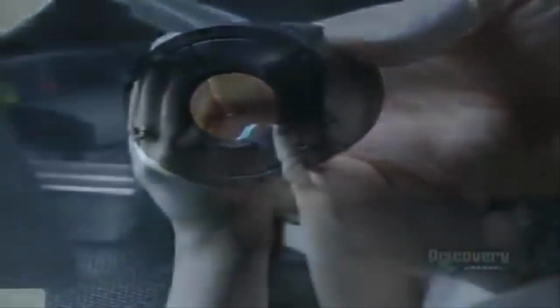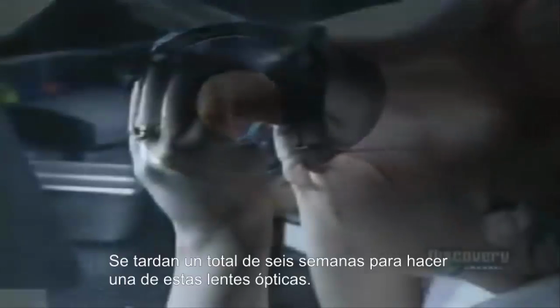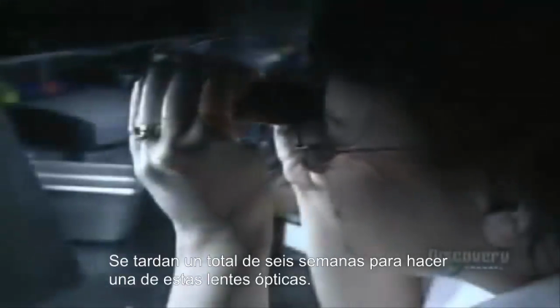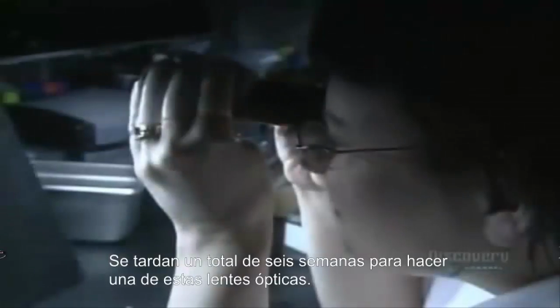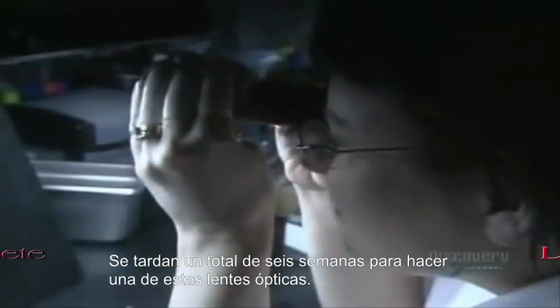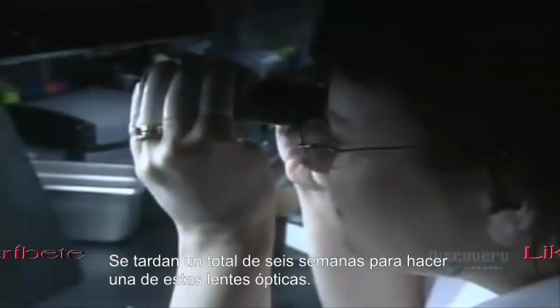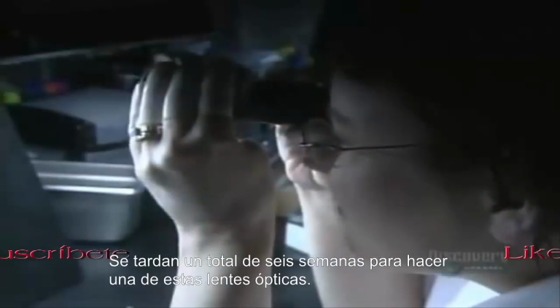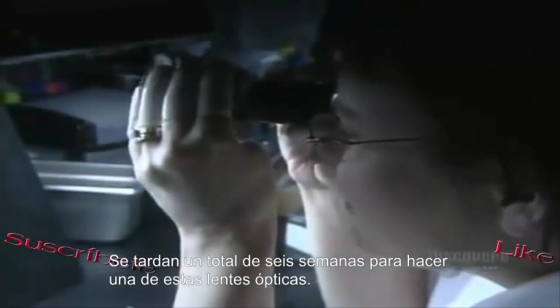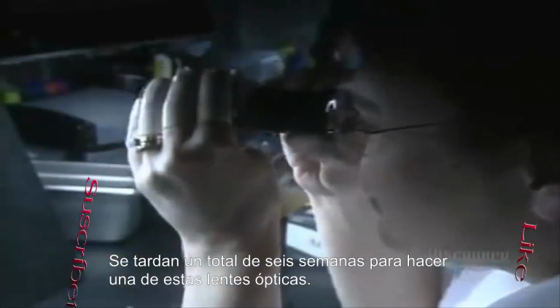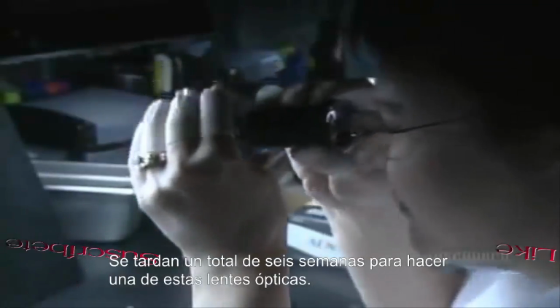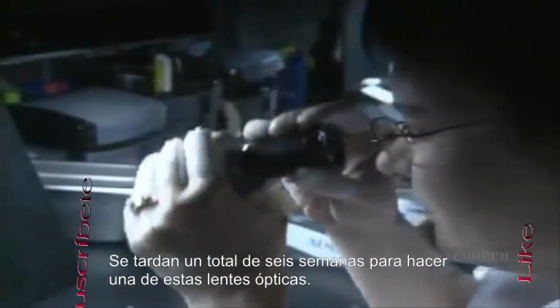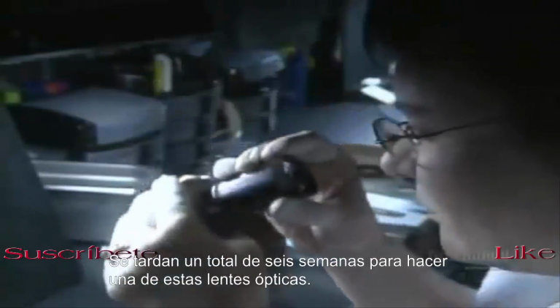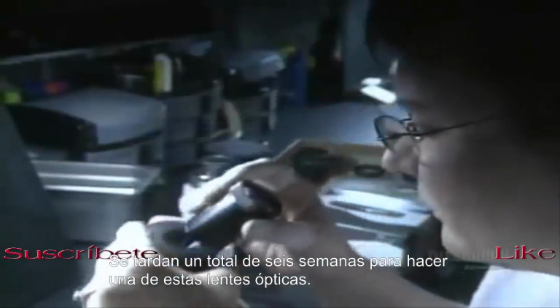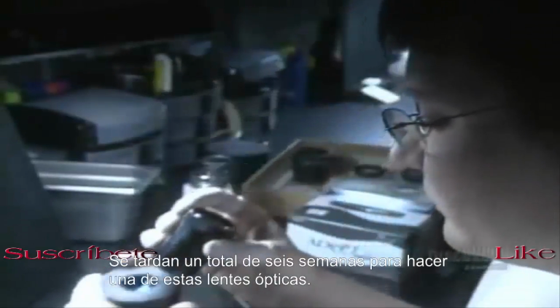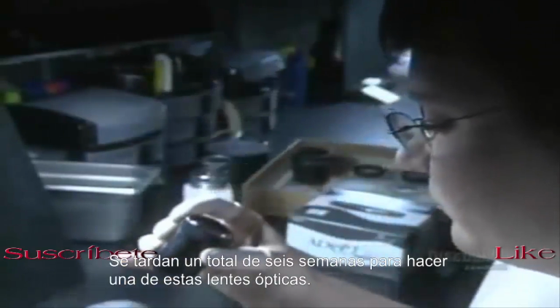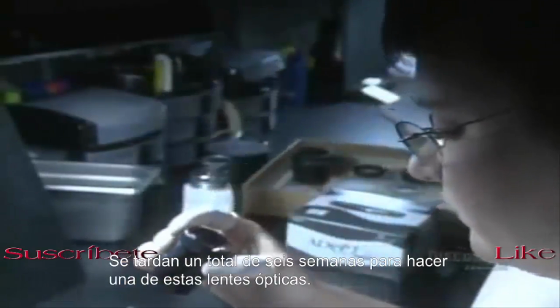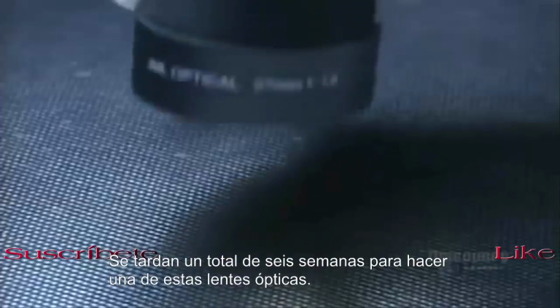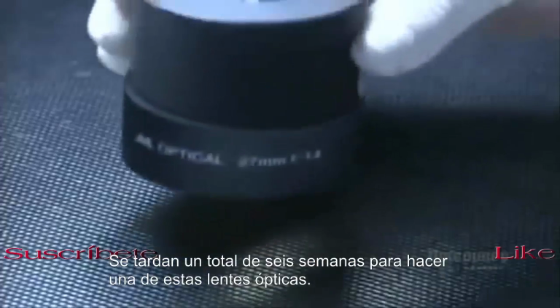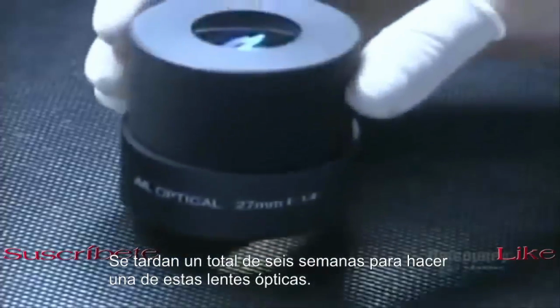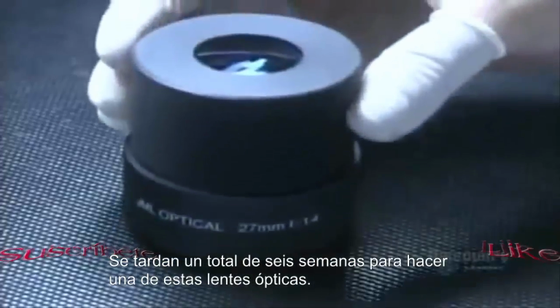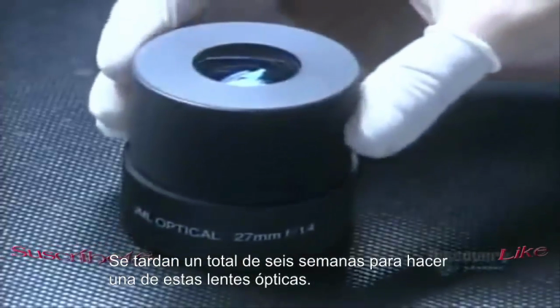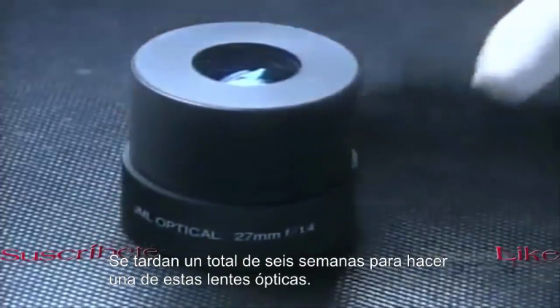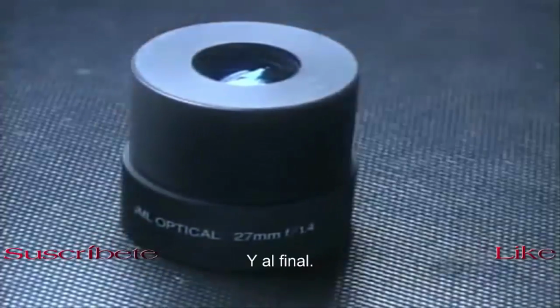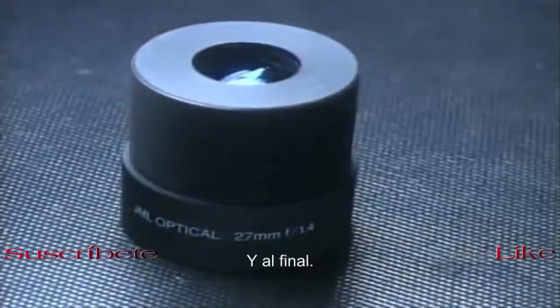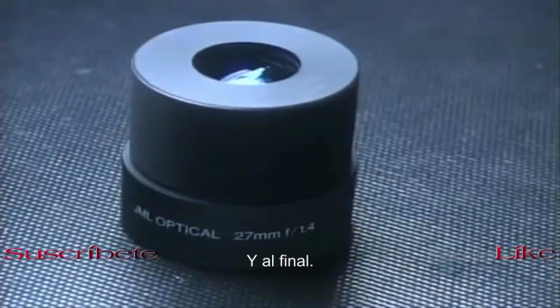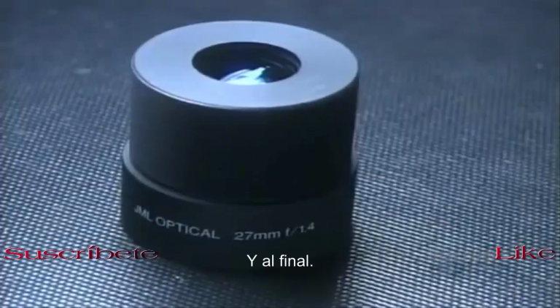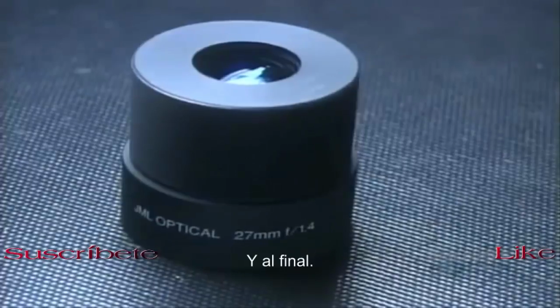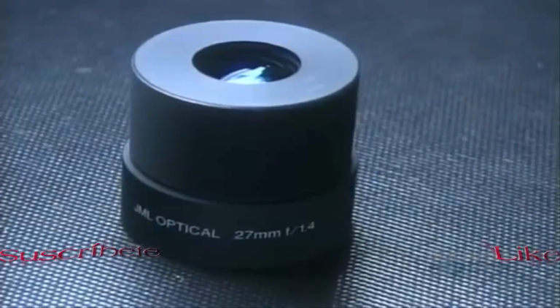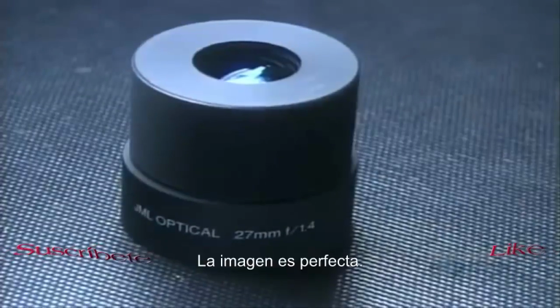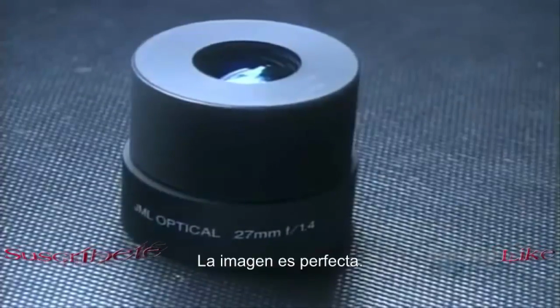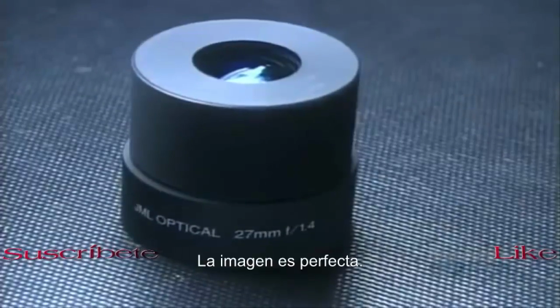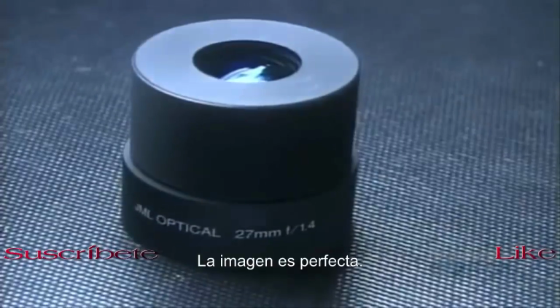It takes a total of six weeks to make one of these optical lenses. And in the end, it's picture perfect.